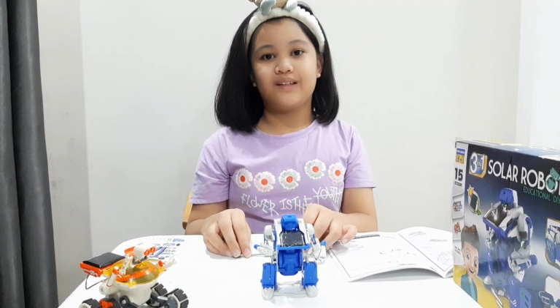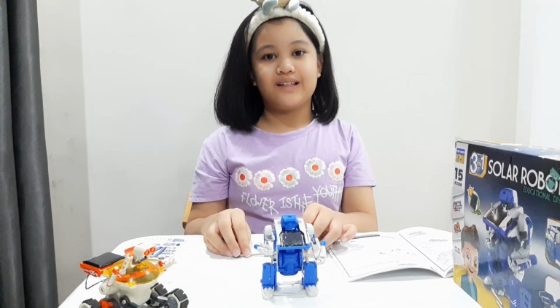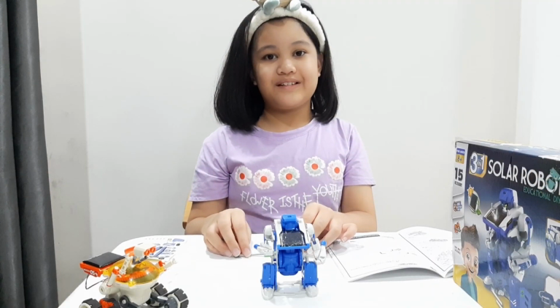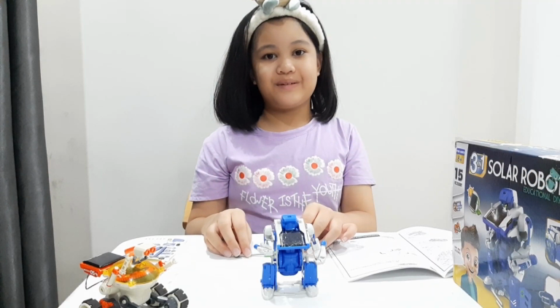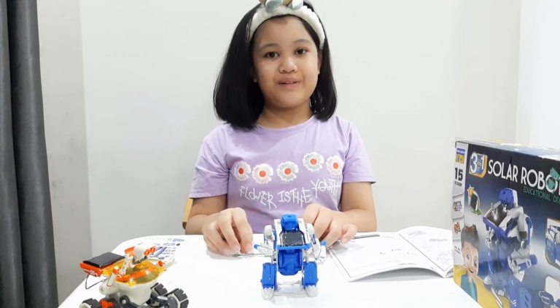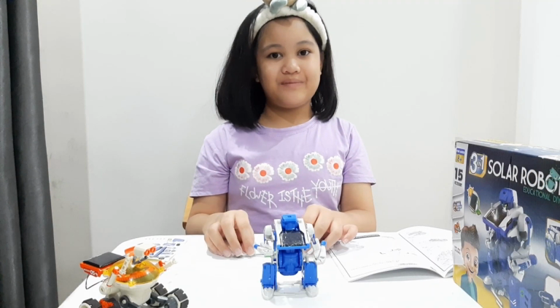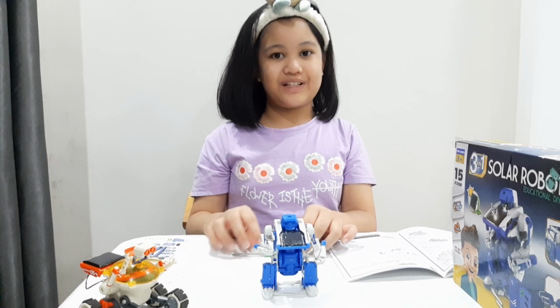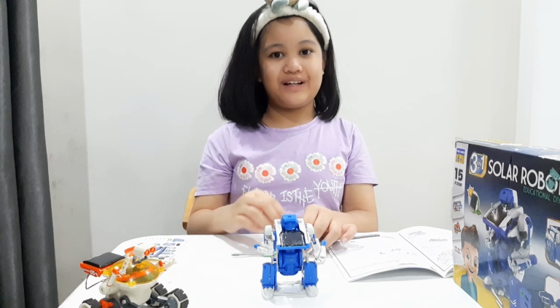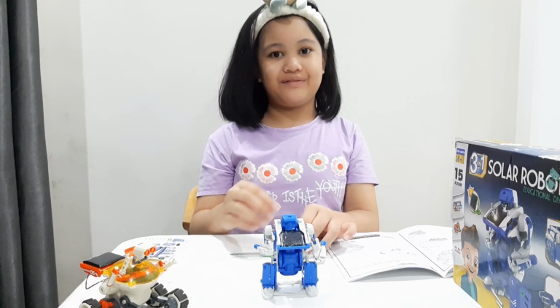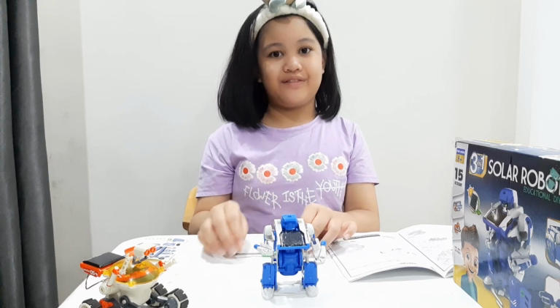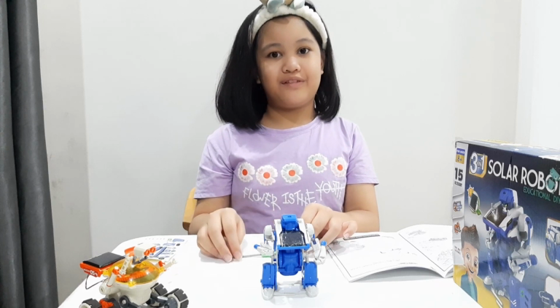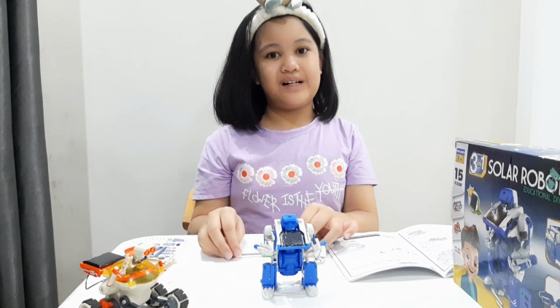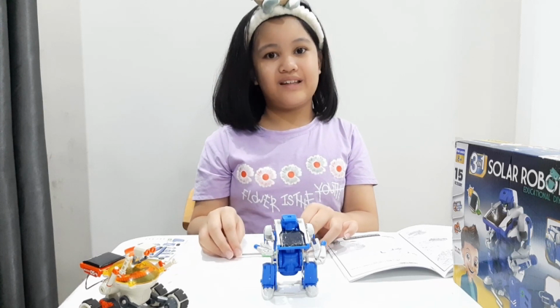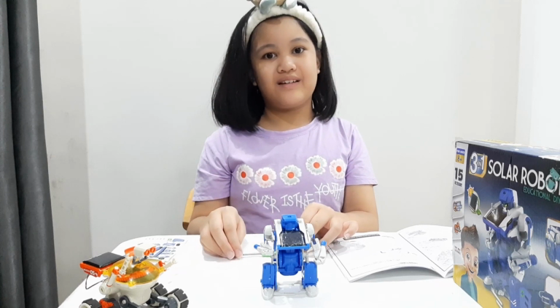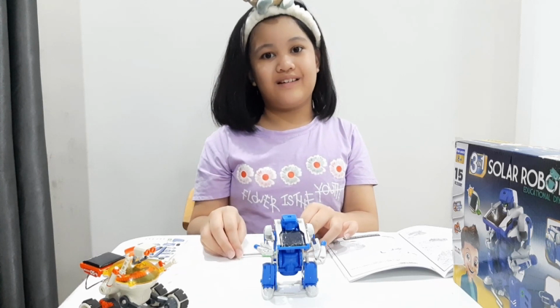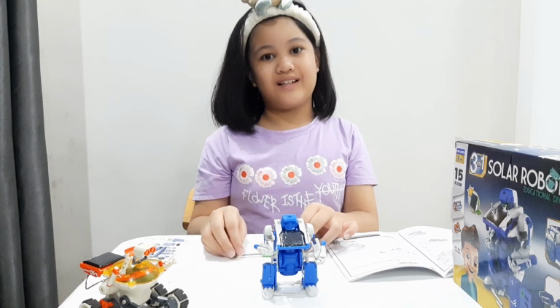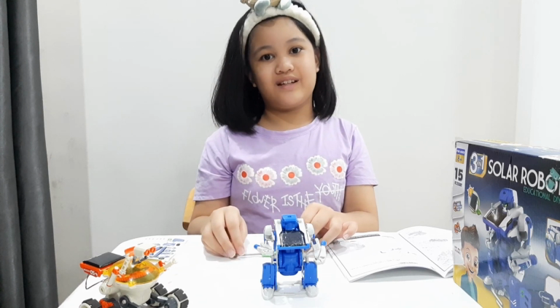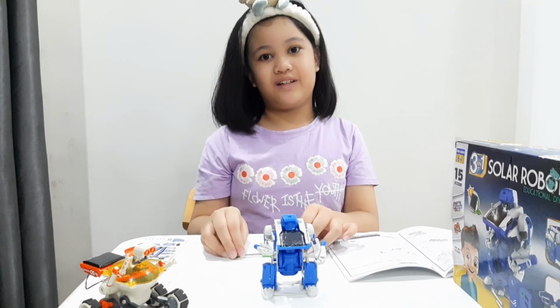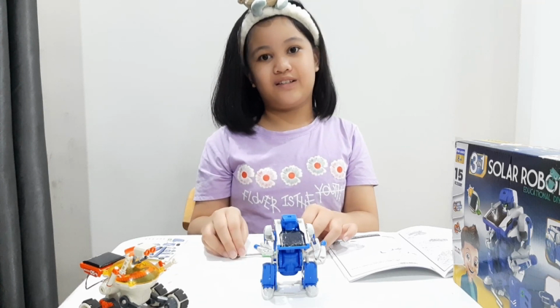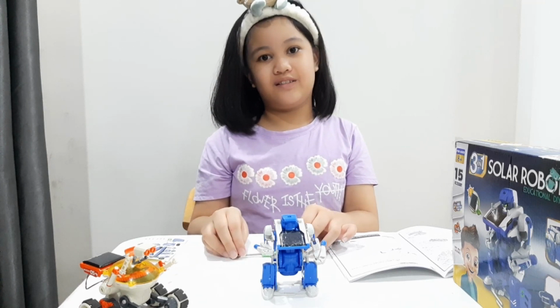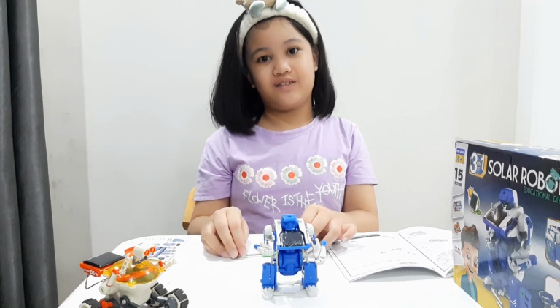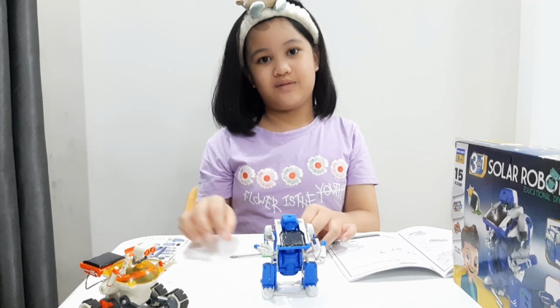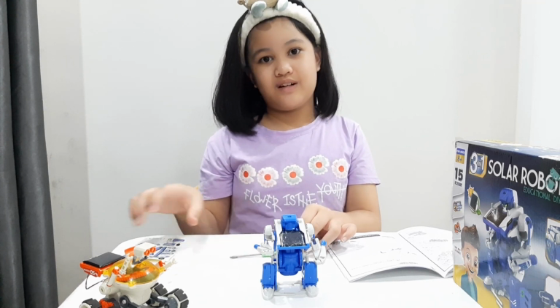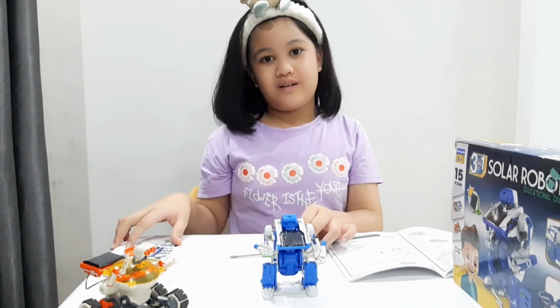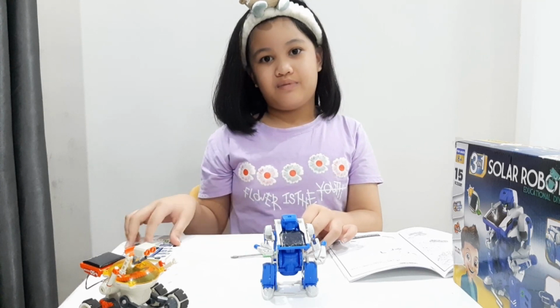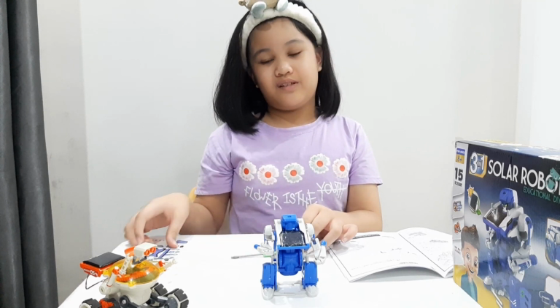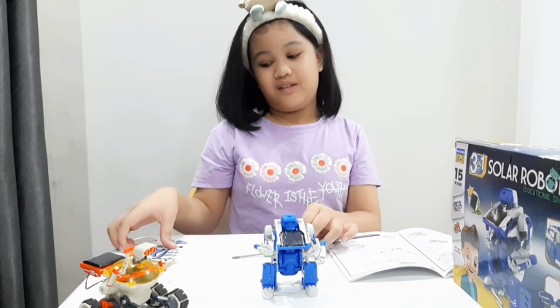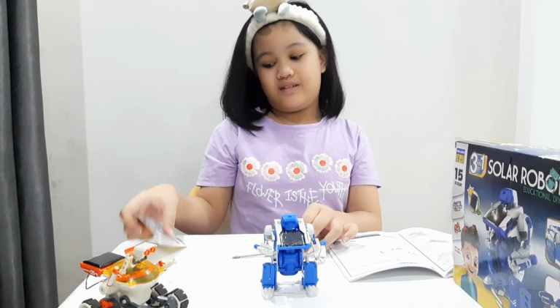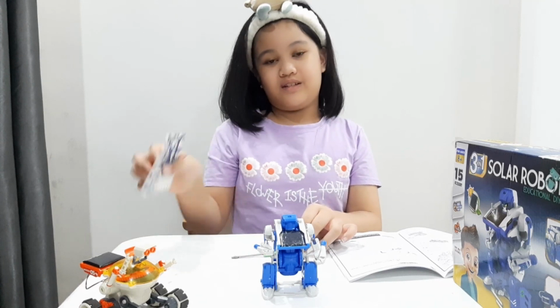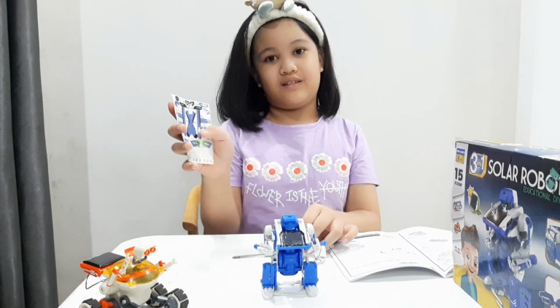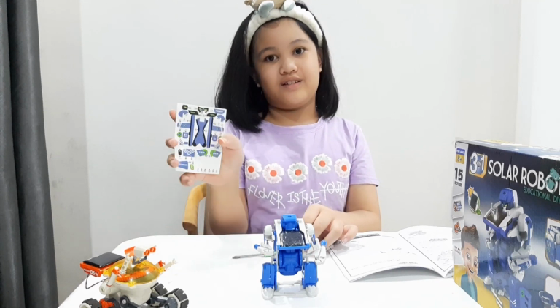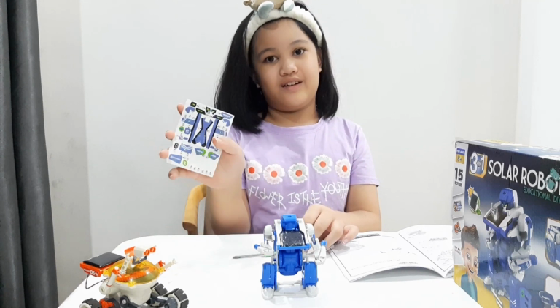So we're pretty much done with the robot and the last thing we need to do is put these stickers on.